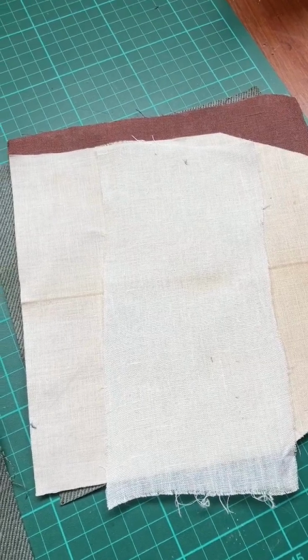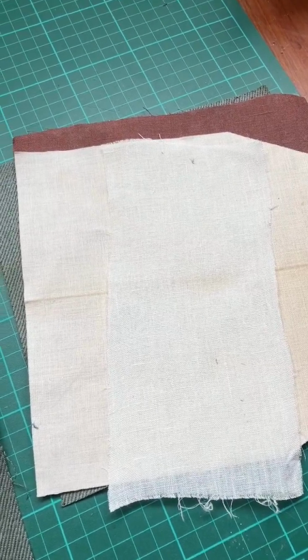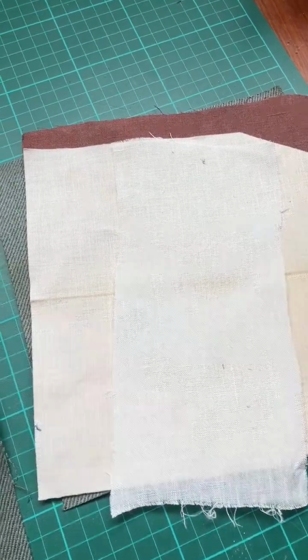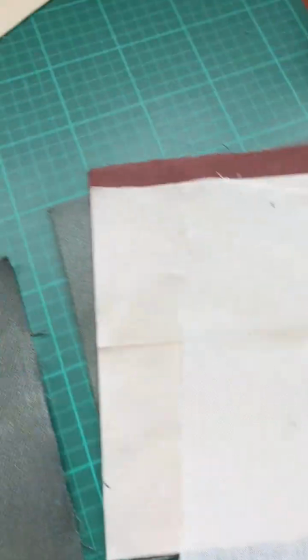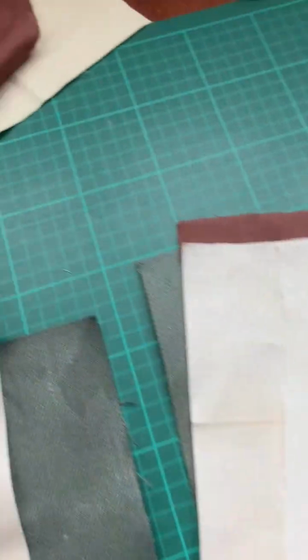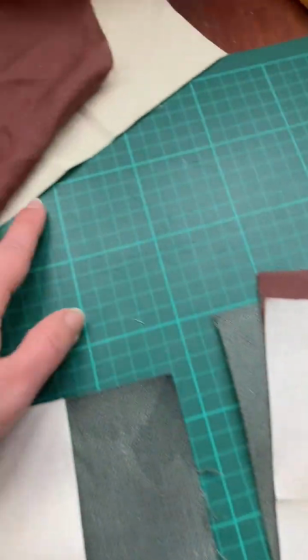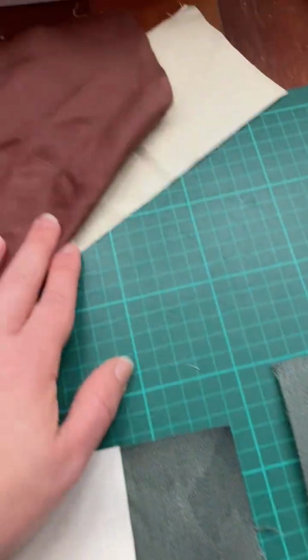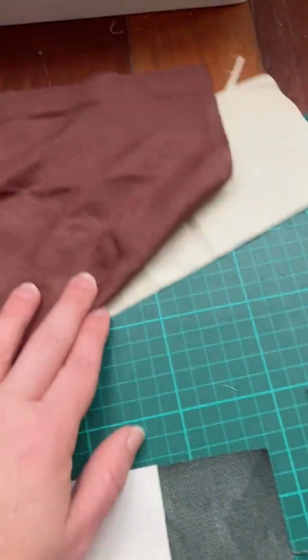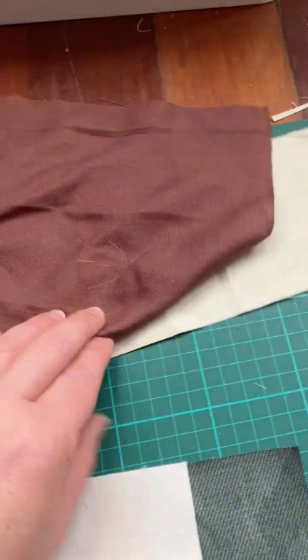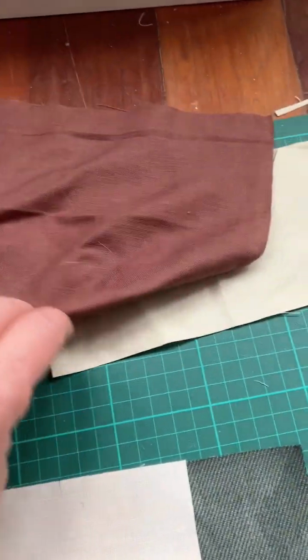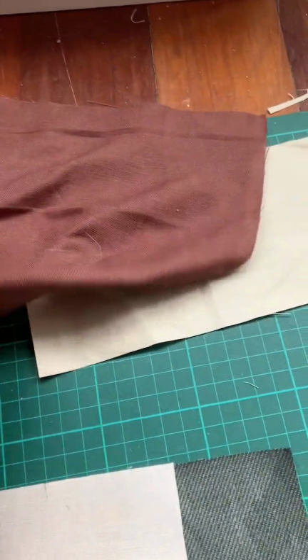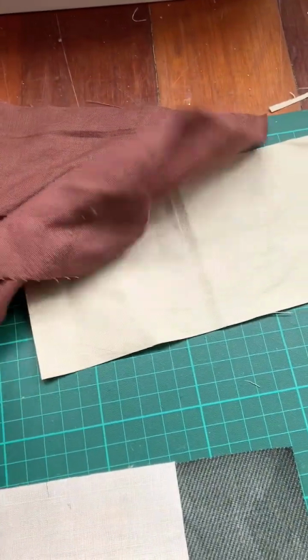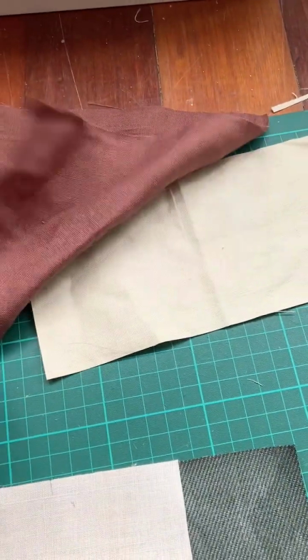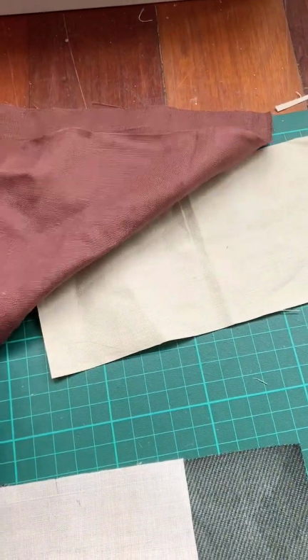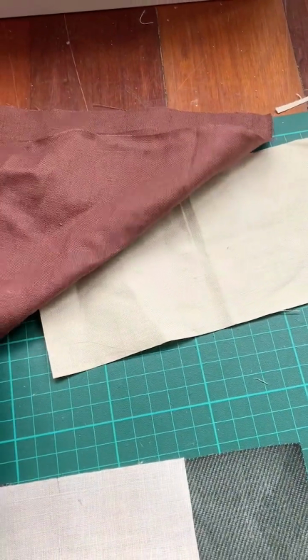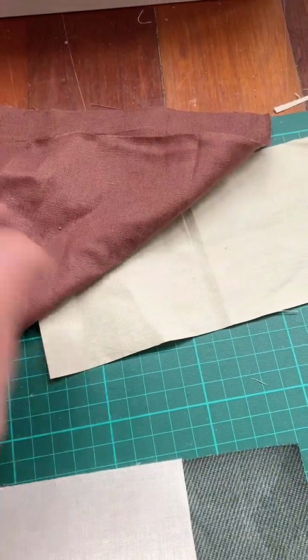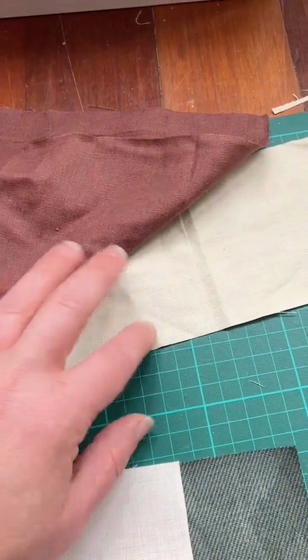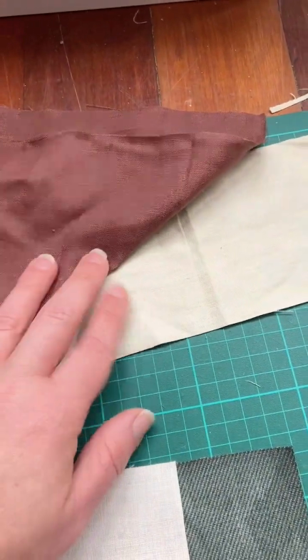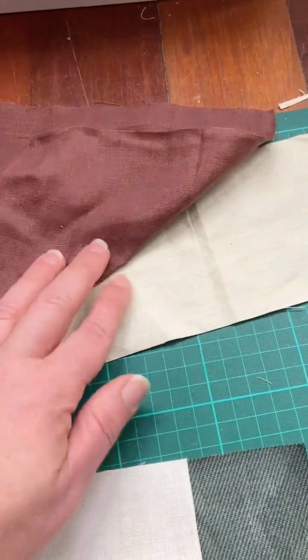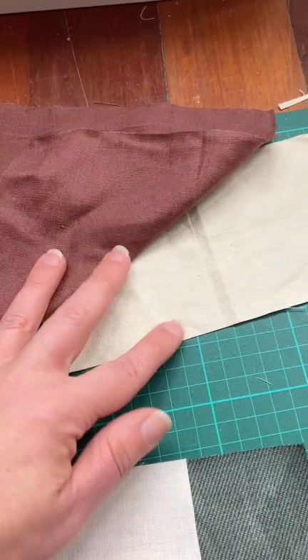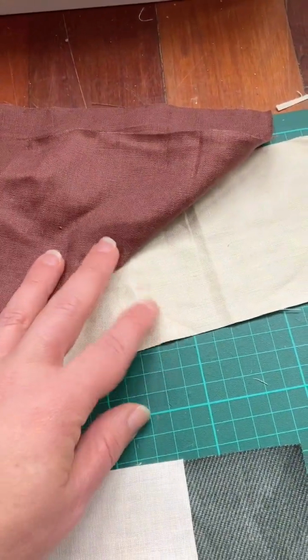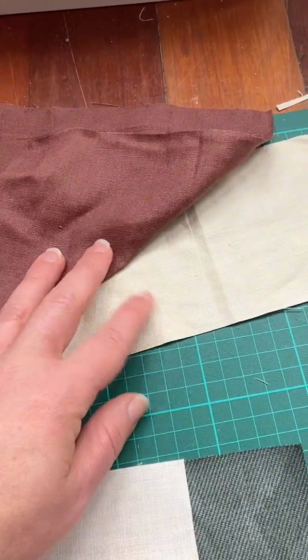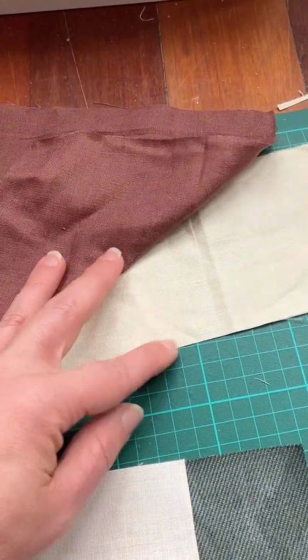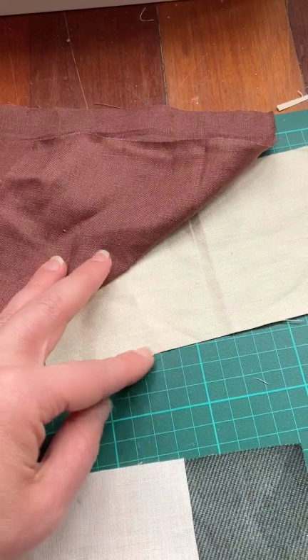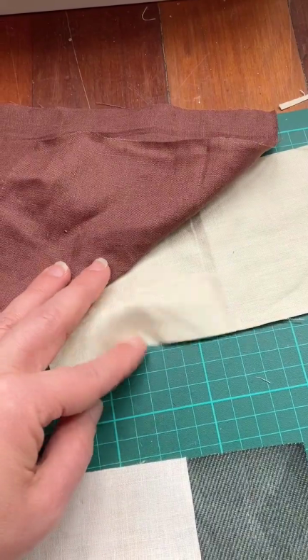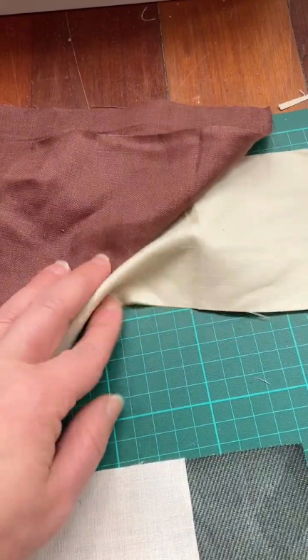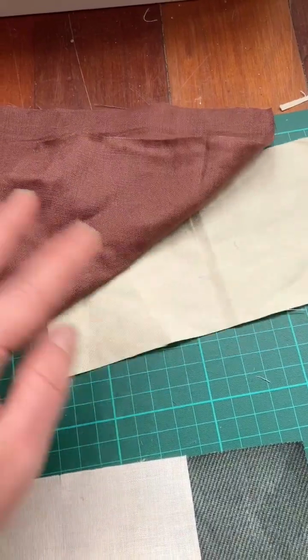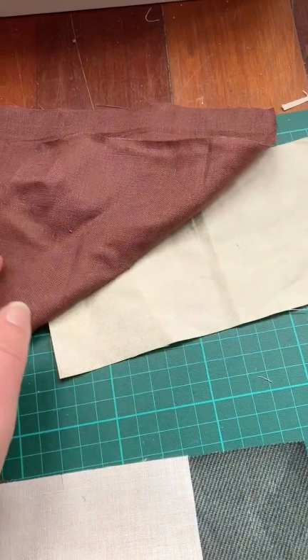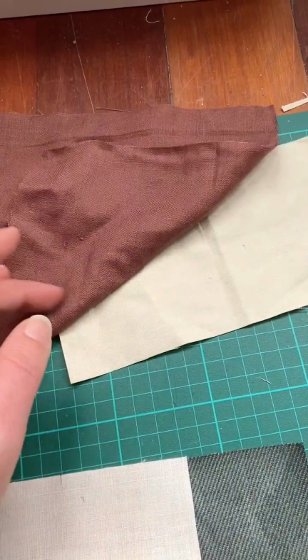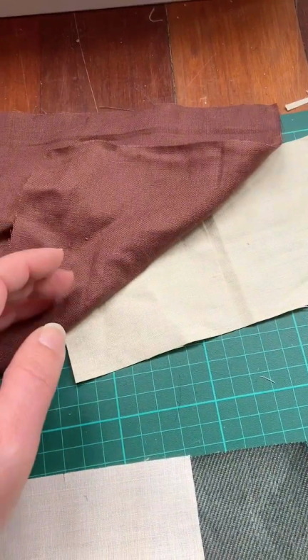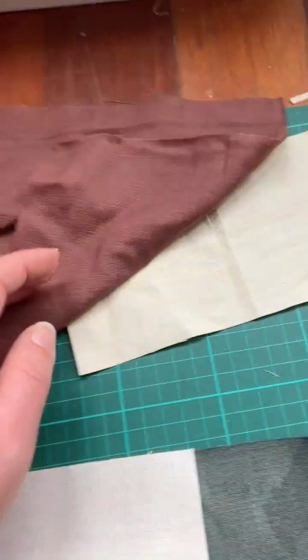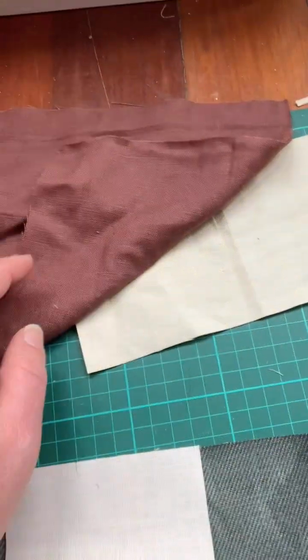And then I also have samples of my two main linens unstiffened here so you can see what they look like.